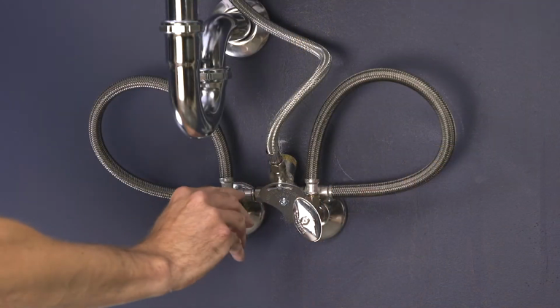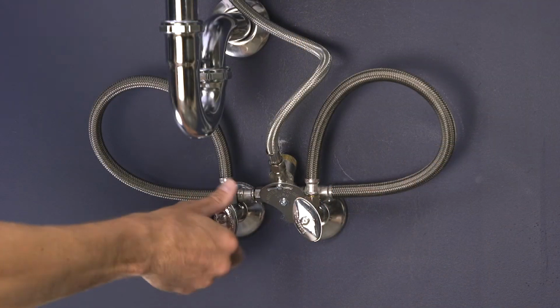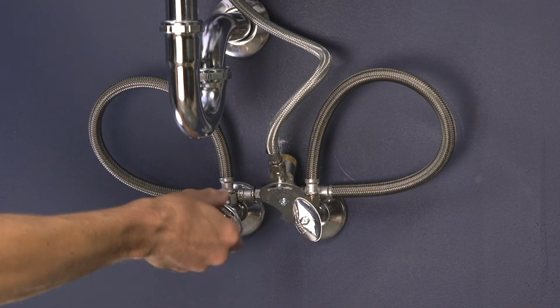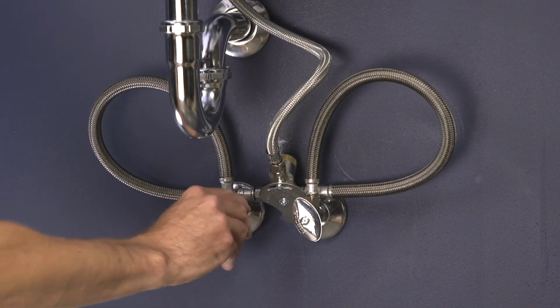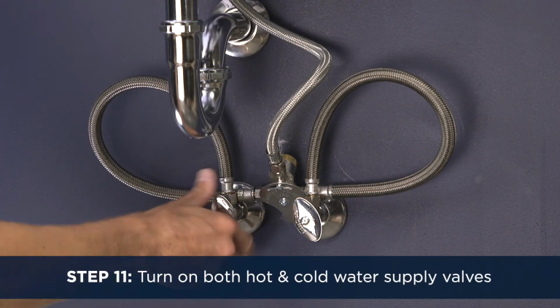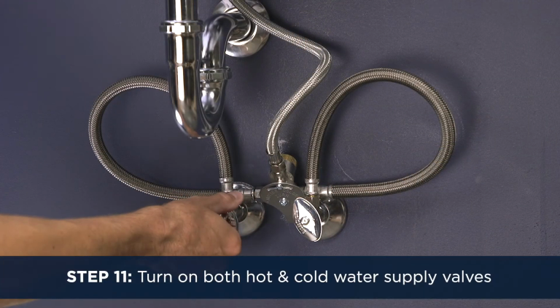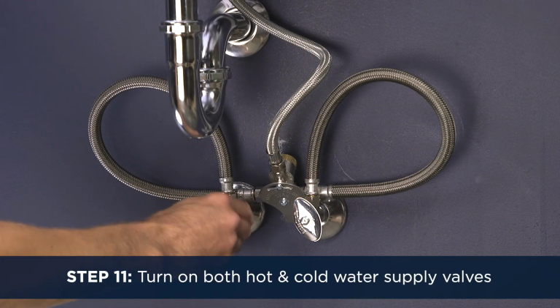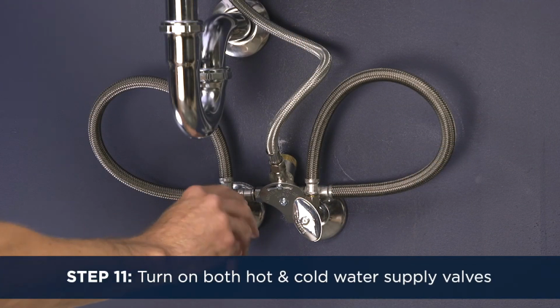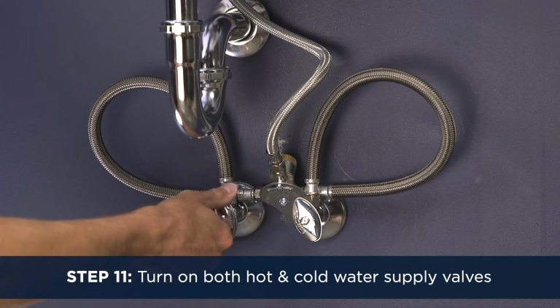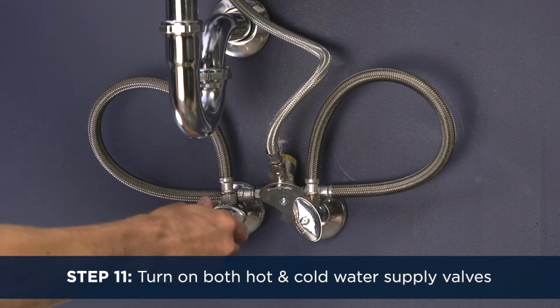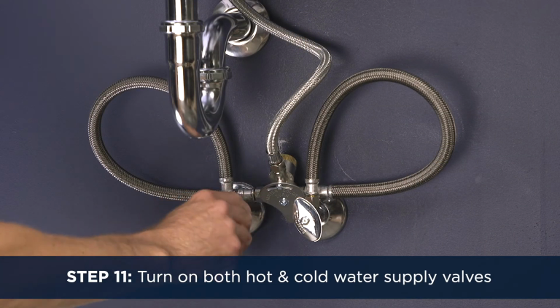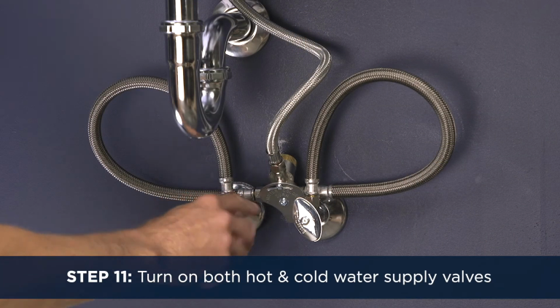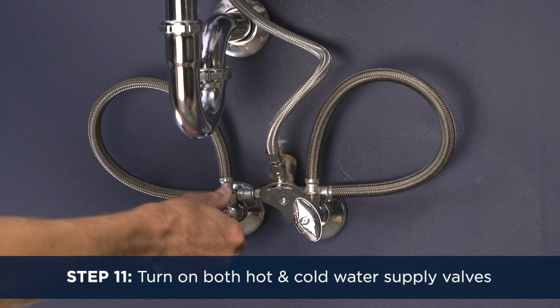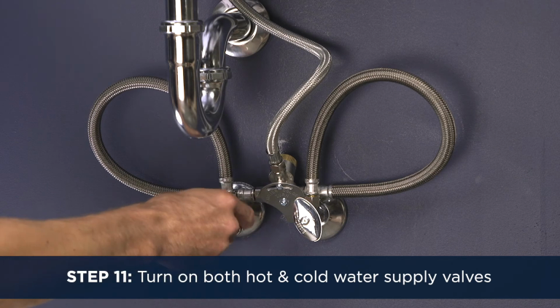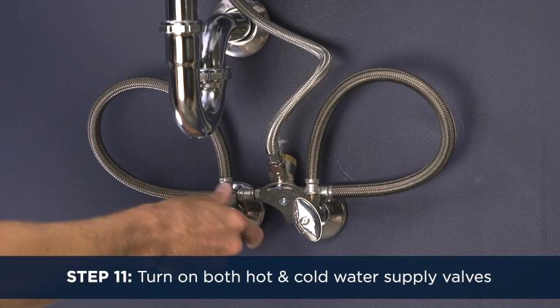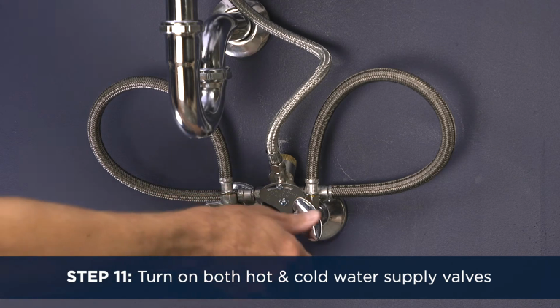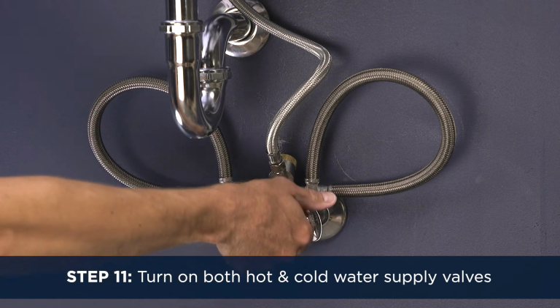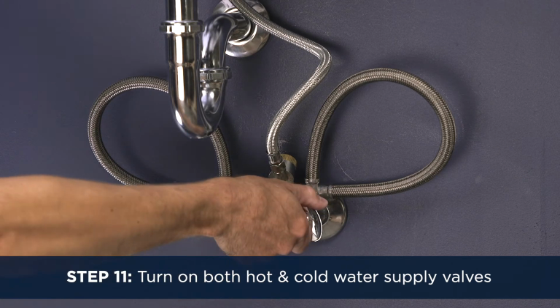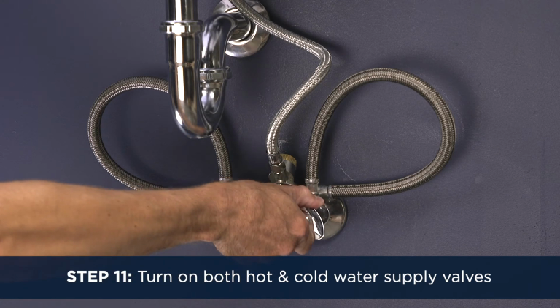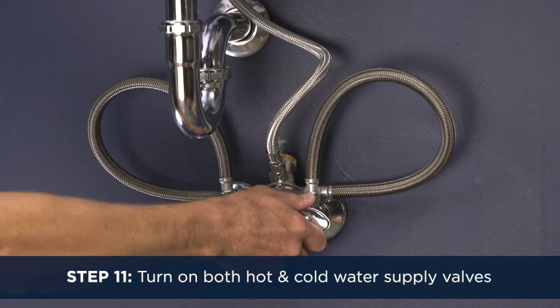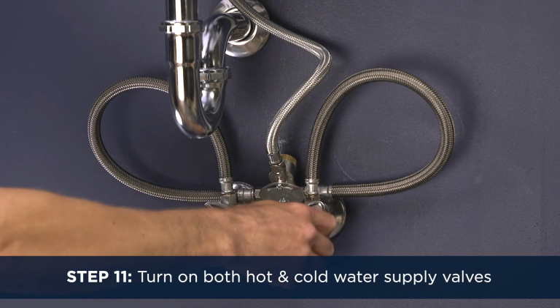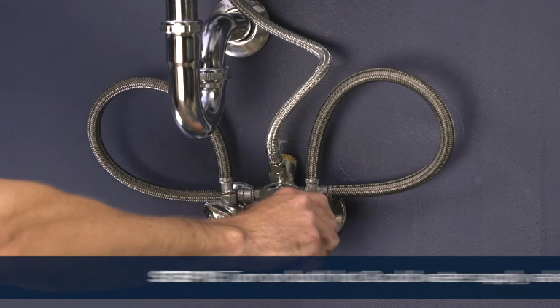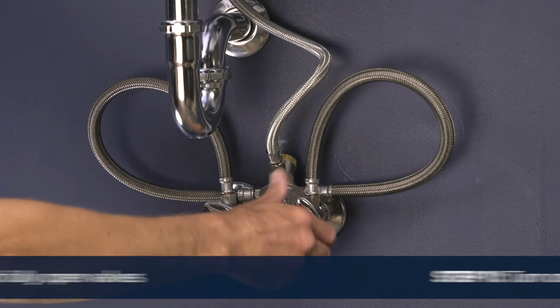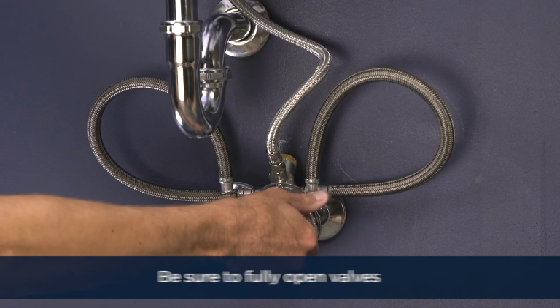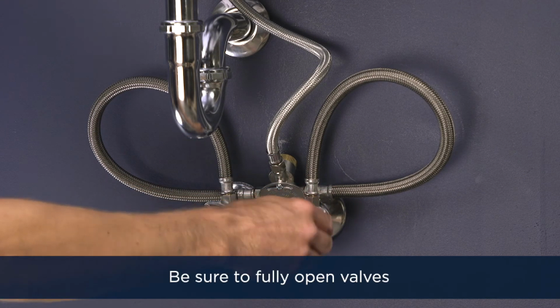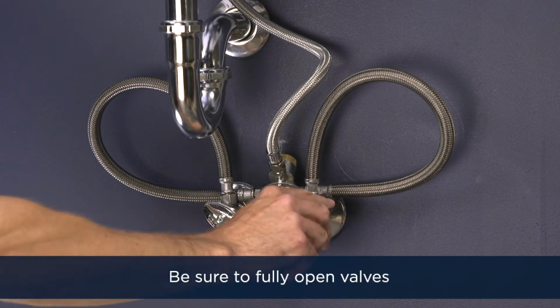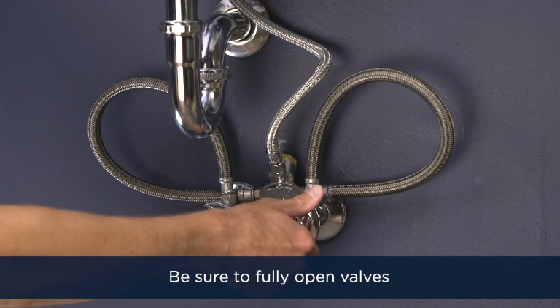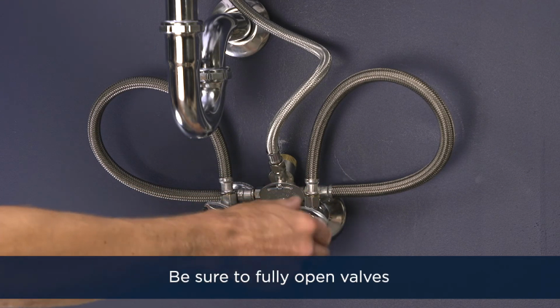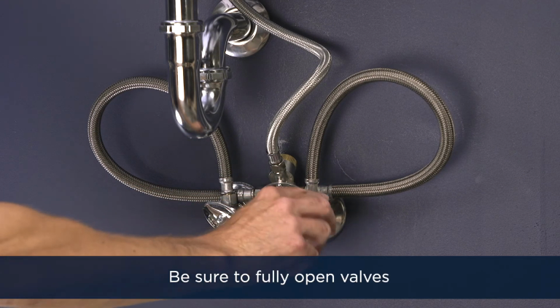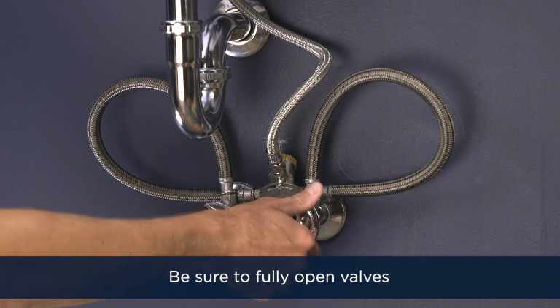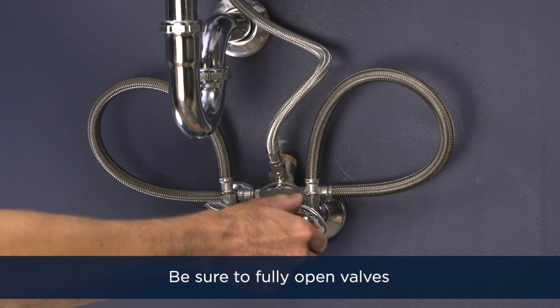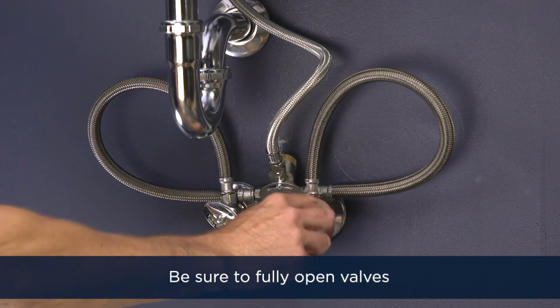Step 11. Once all the components are assembled and tight, ease the hot and cold water stop valves back on to fully open.